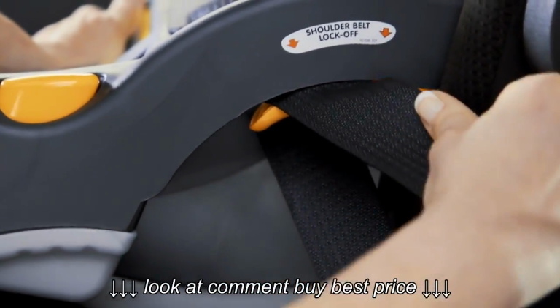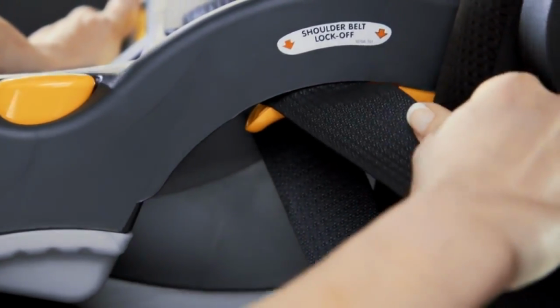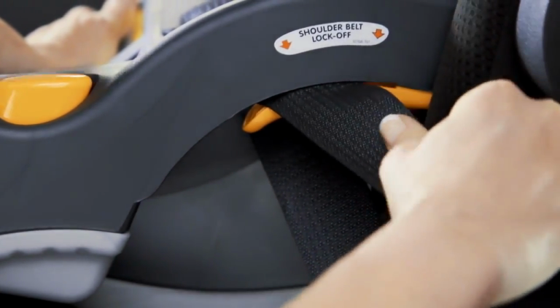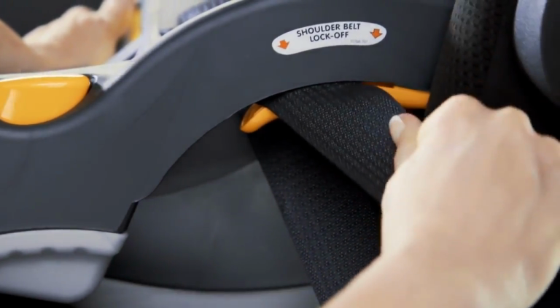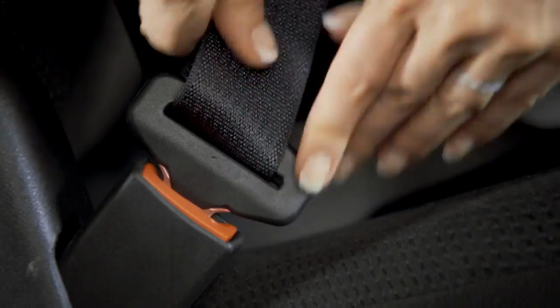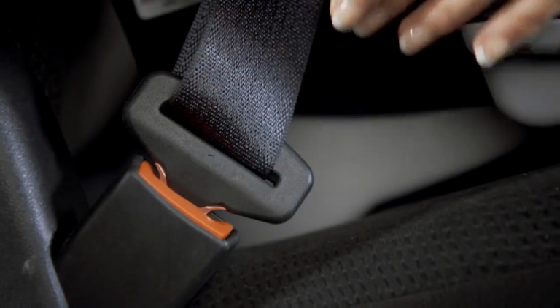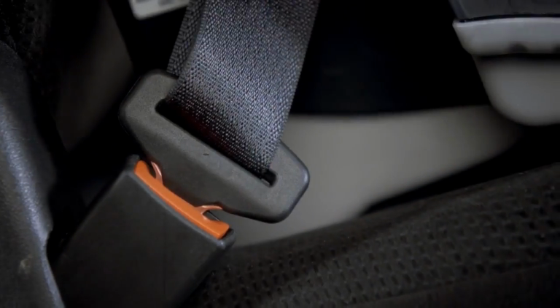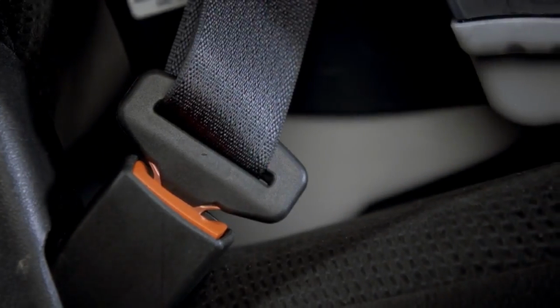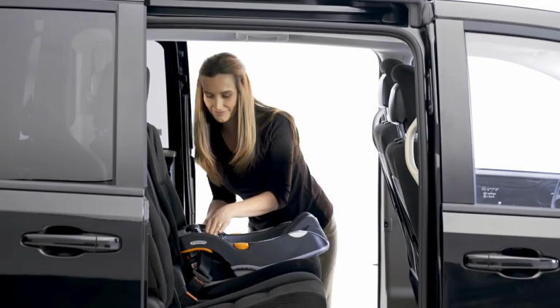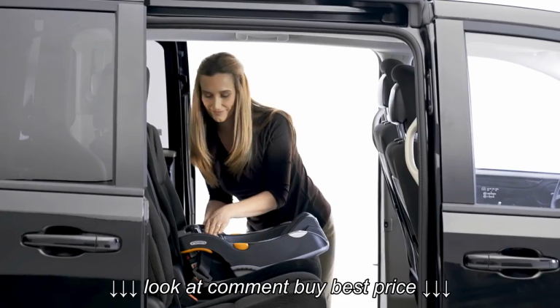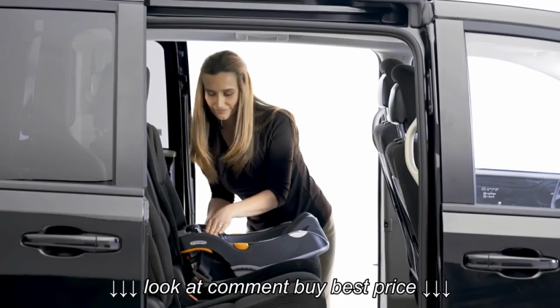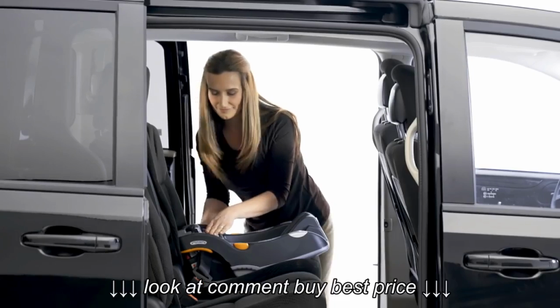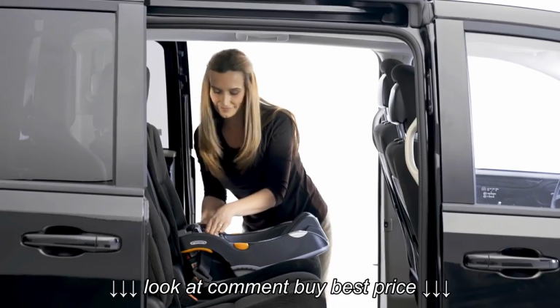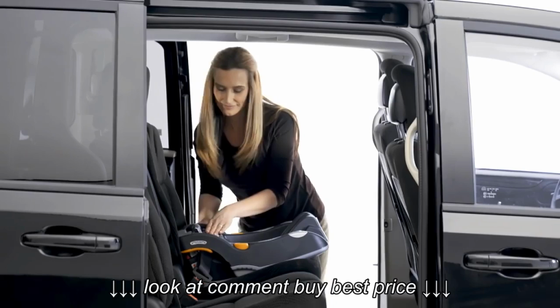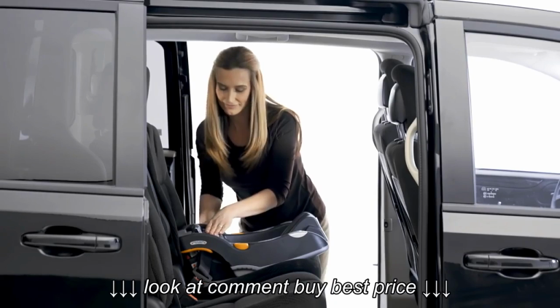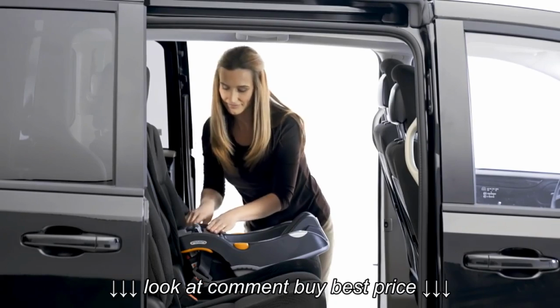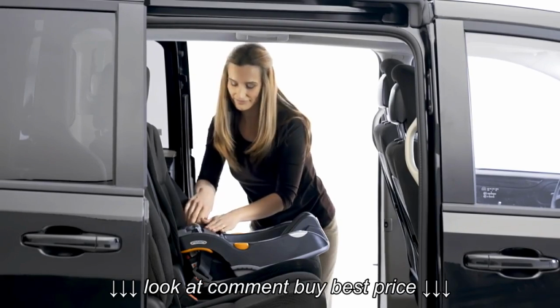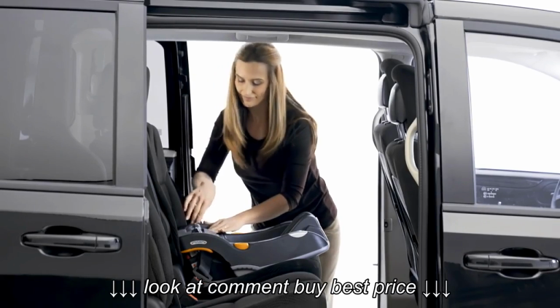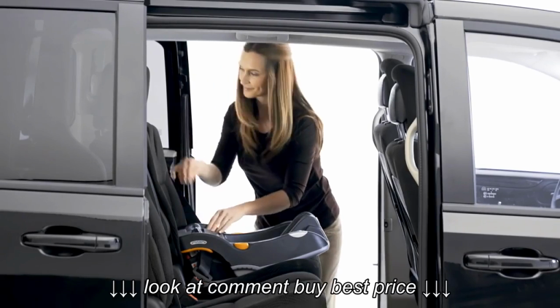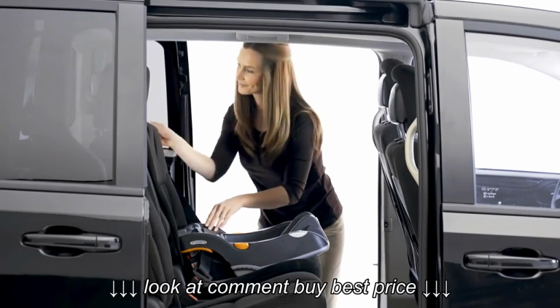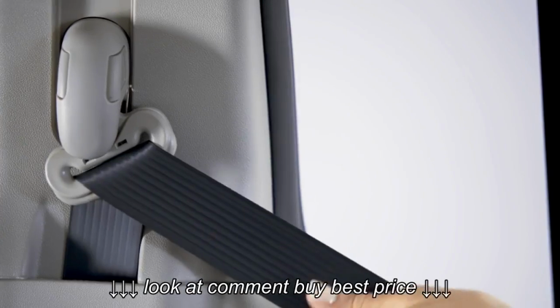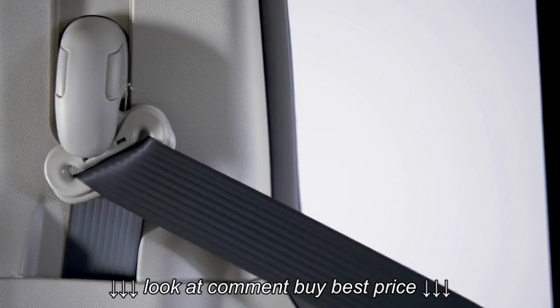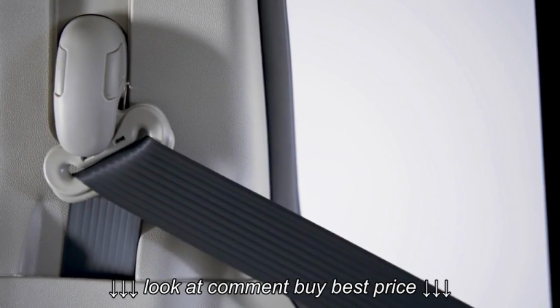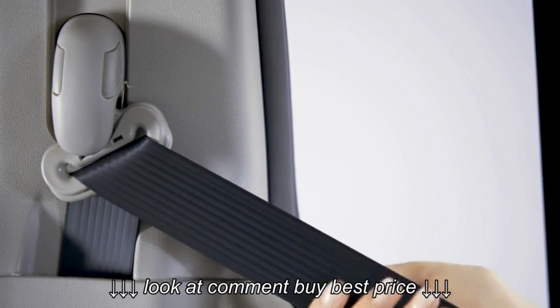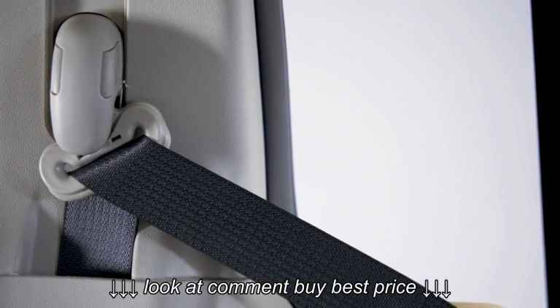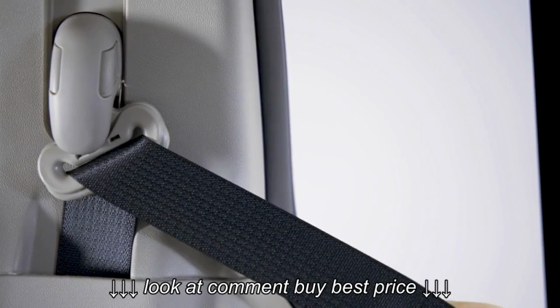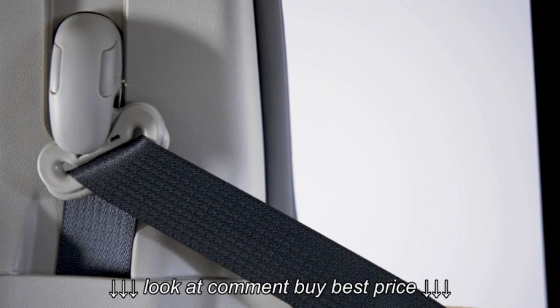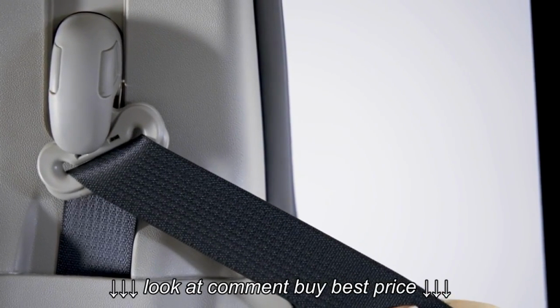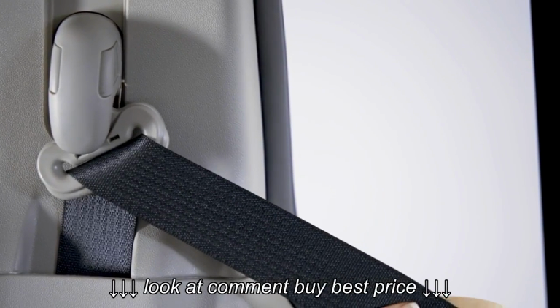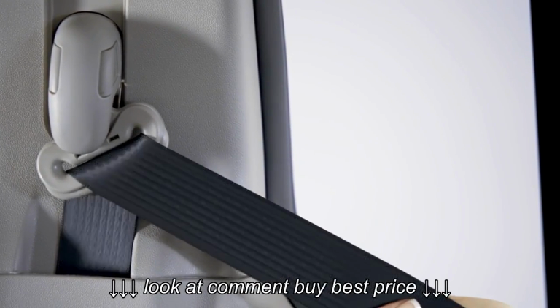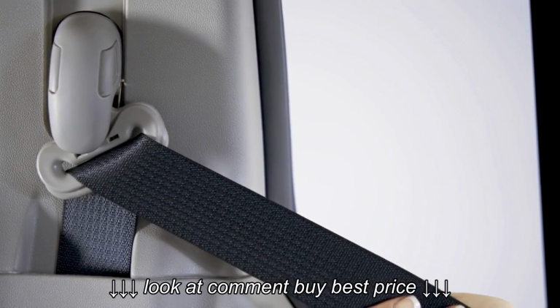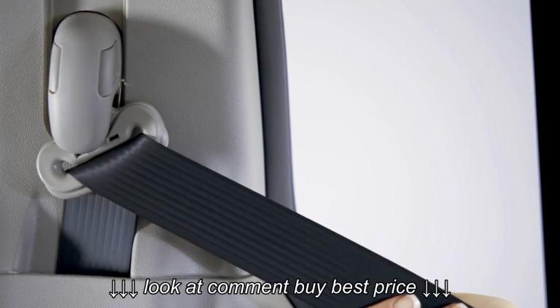Check that the vehicle belt is tight on both sides of the base. You can now optionally put the shoulder belt in locked mode.